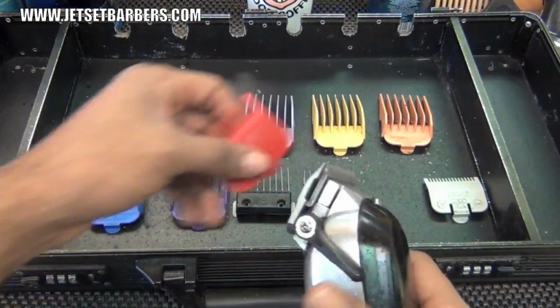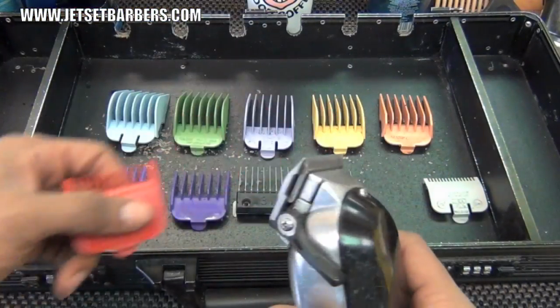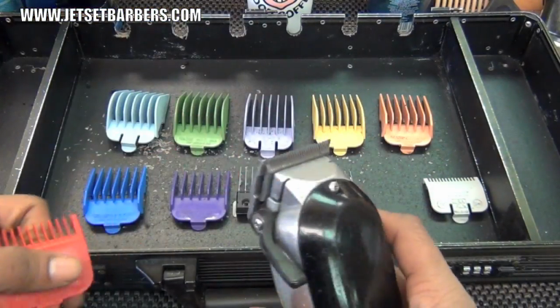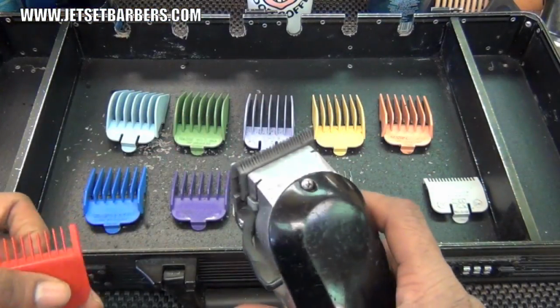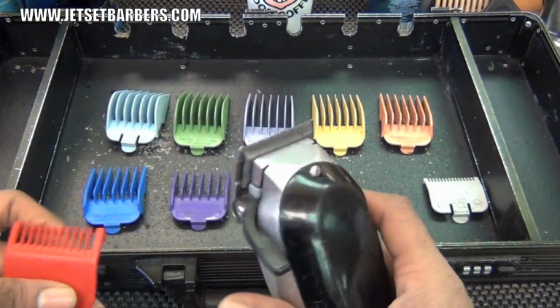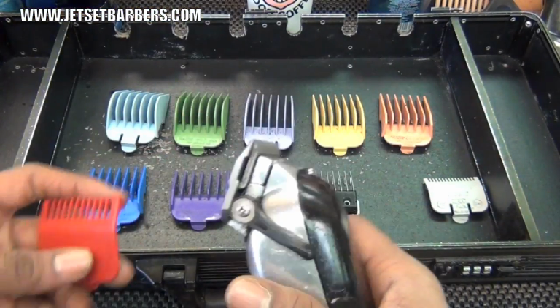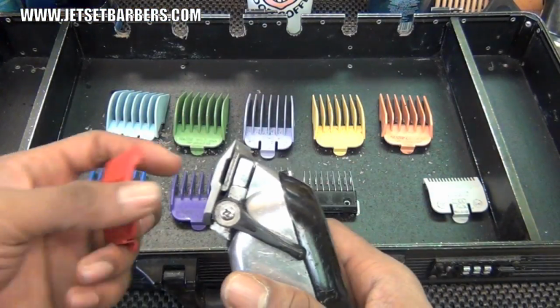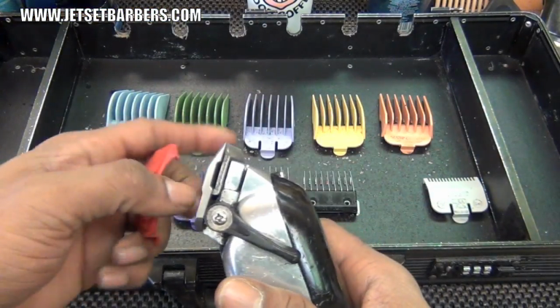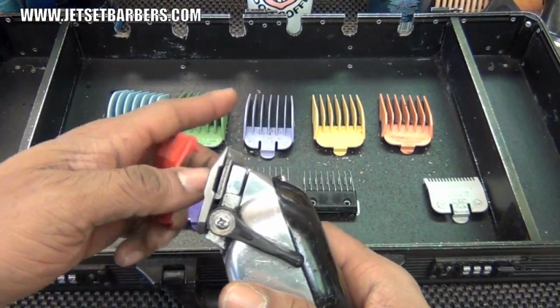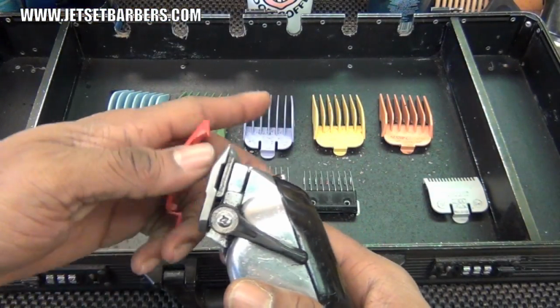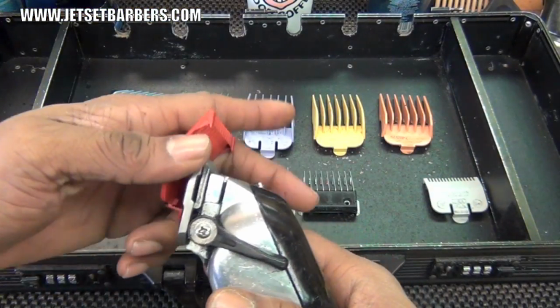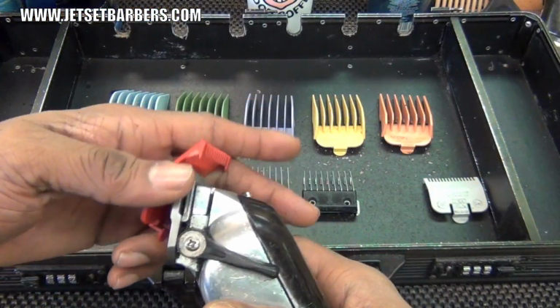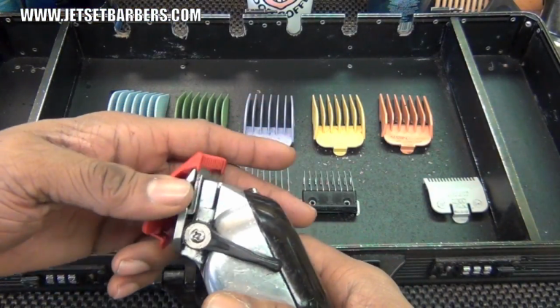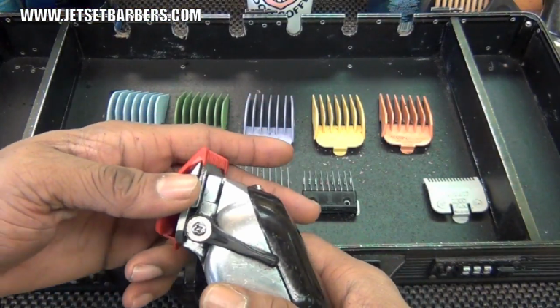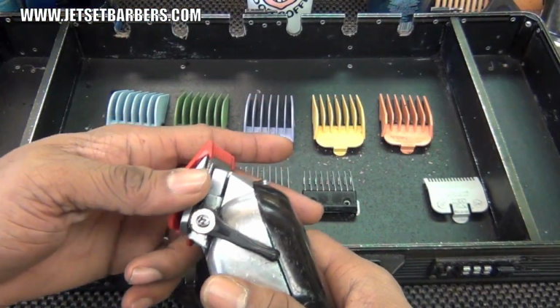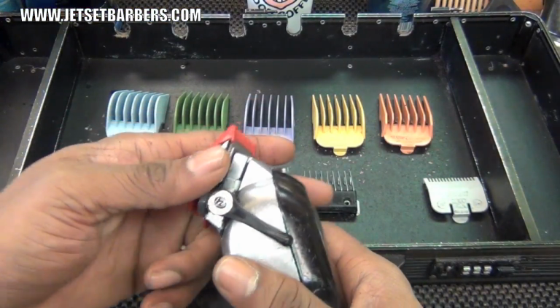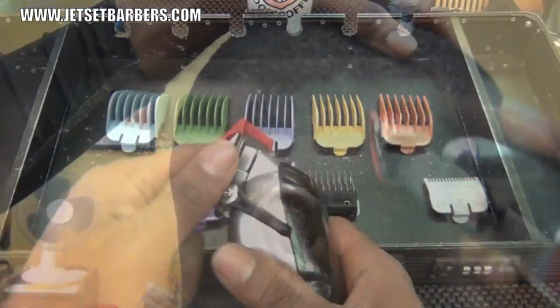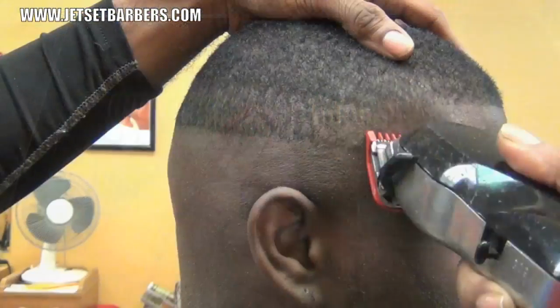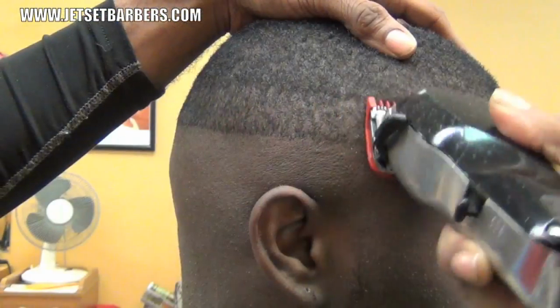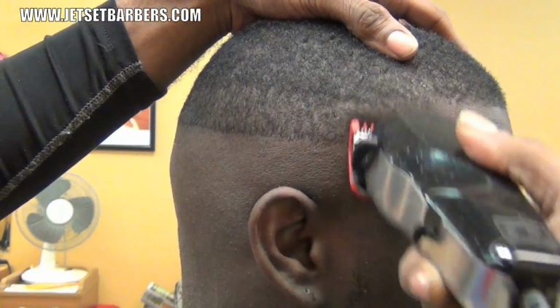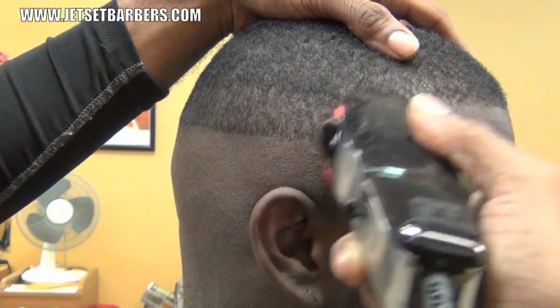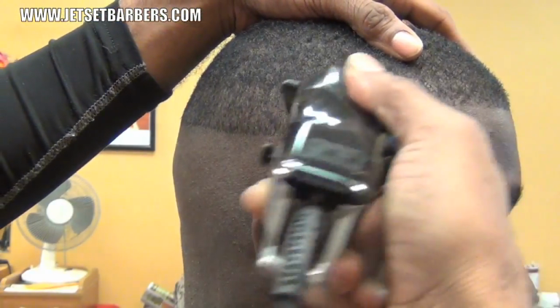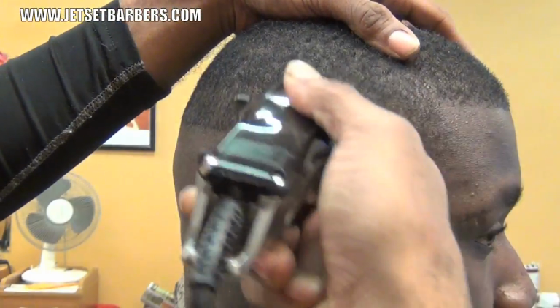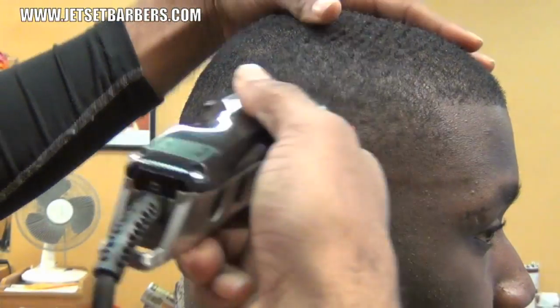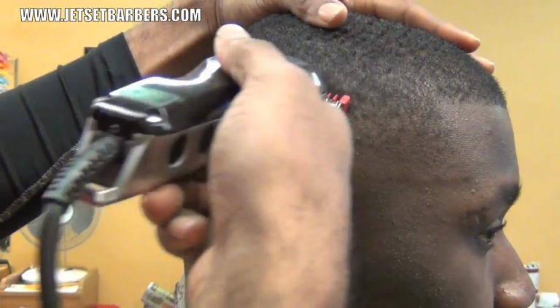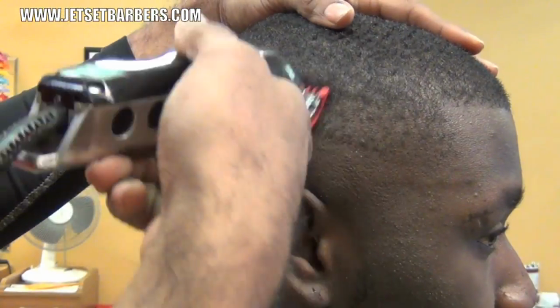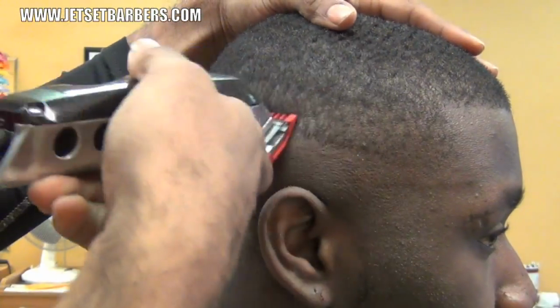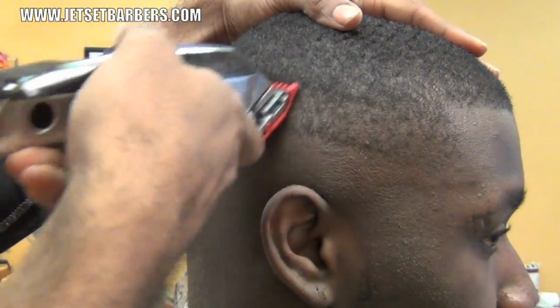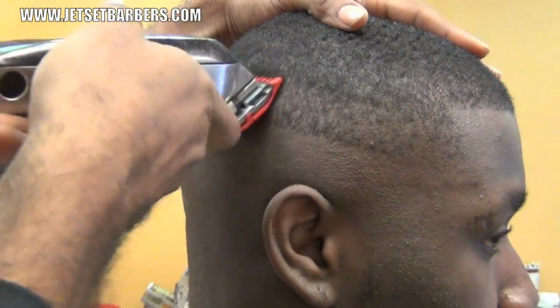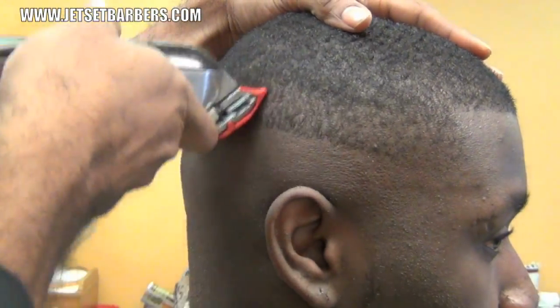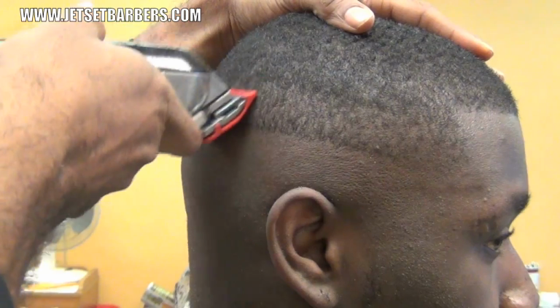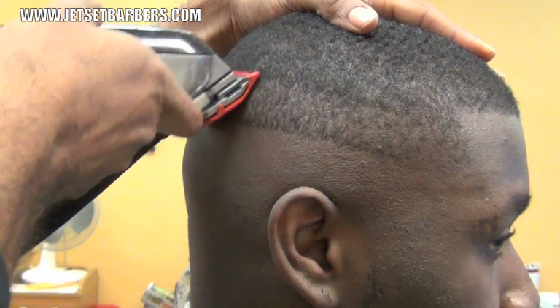I'm going to take the plastic one guard, close the clipper, and cut a second guideline around the head.